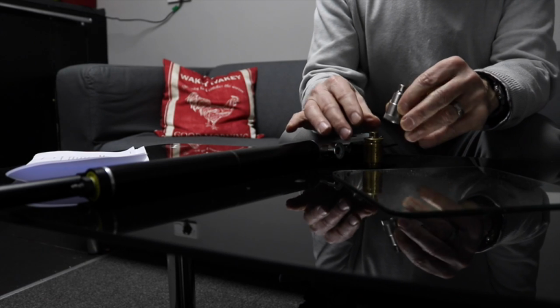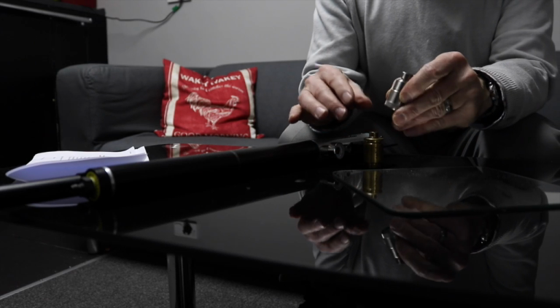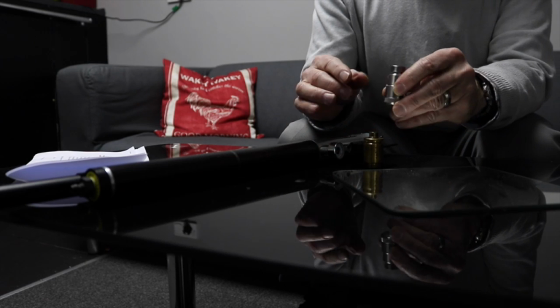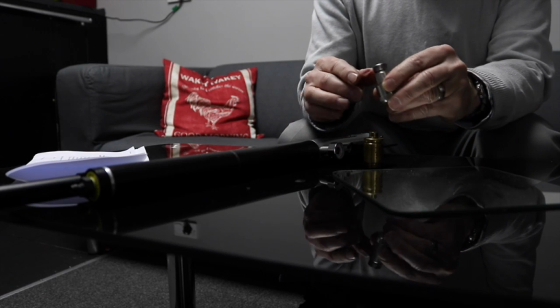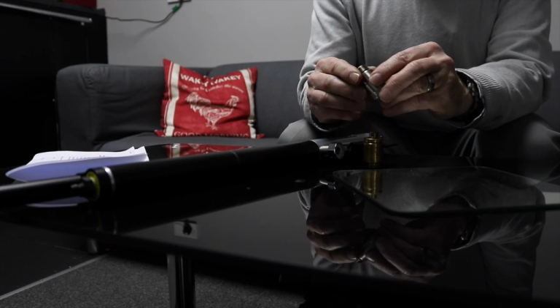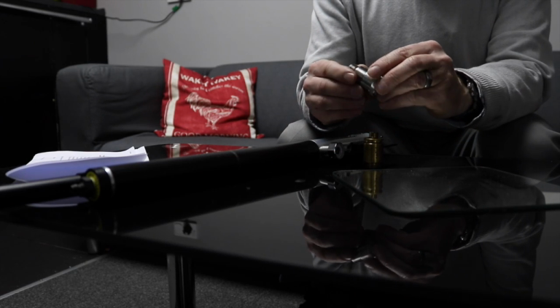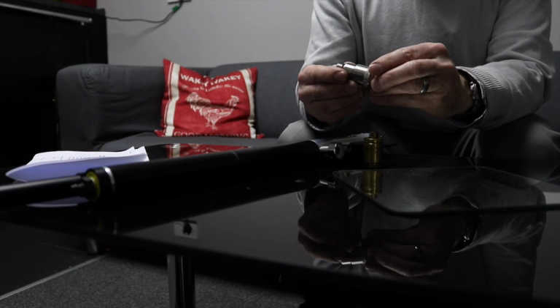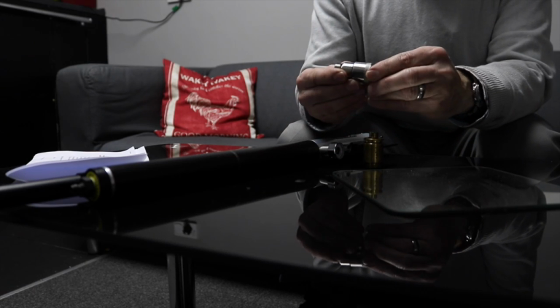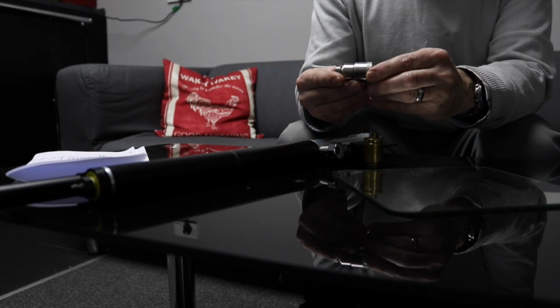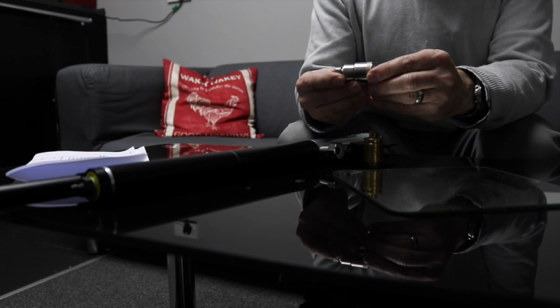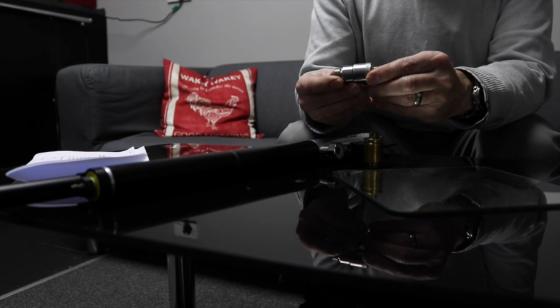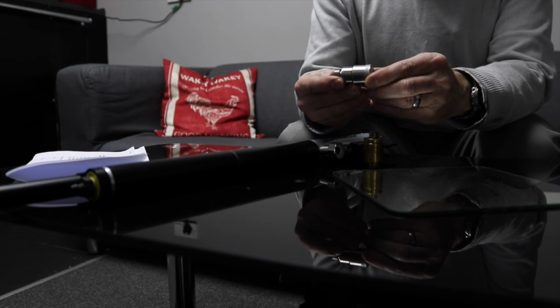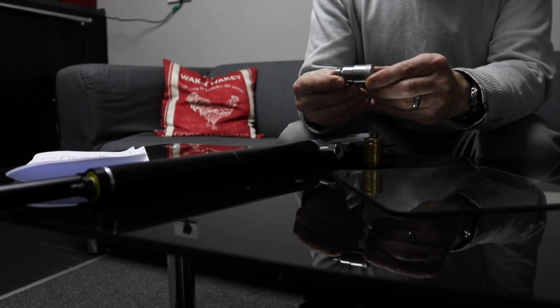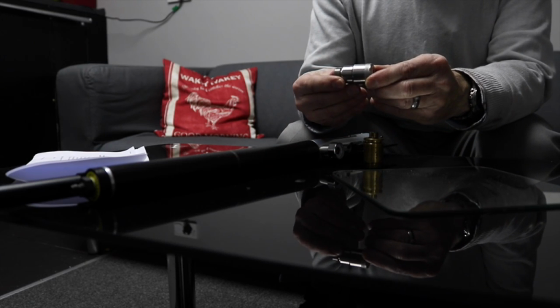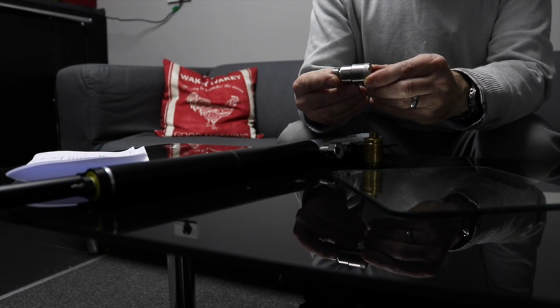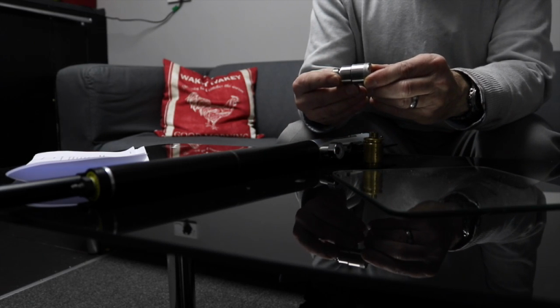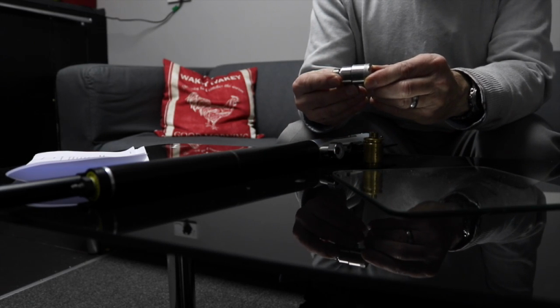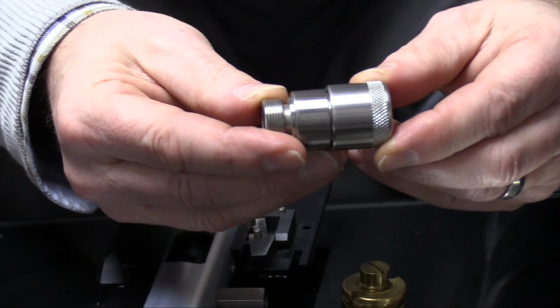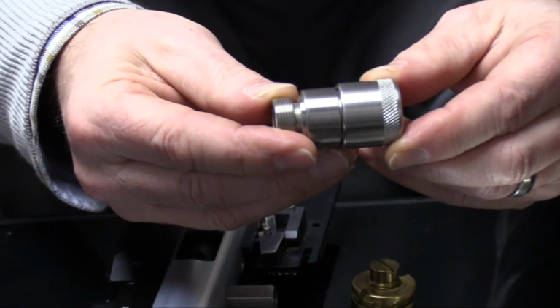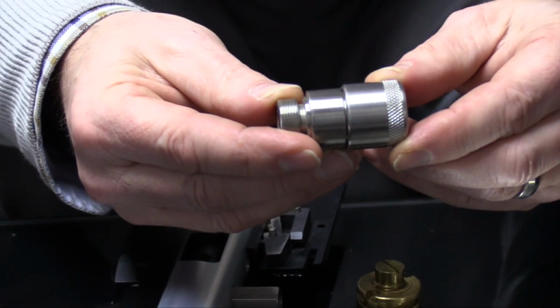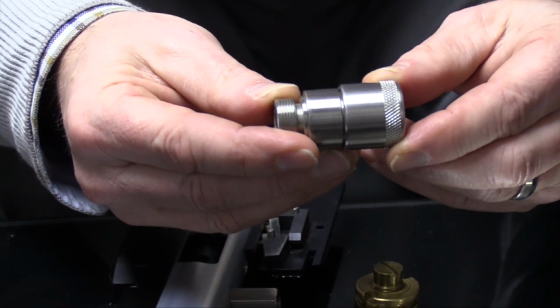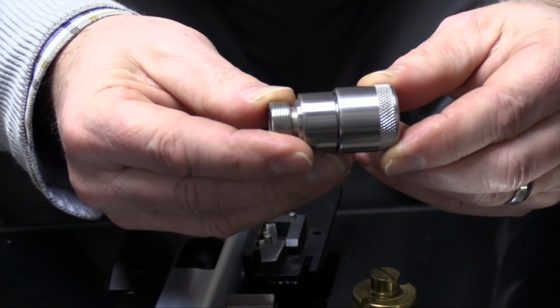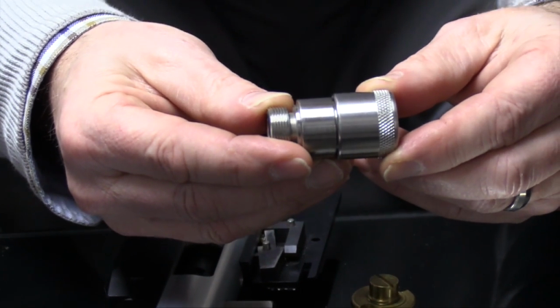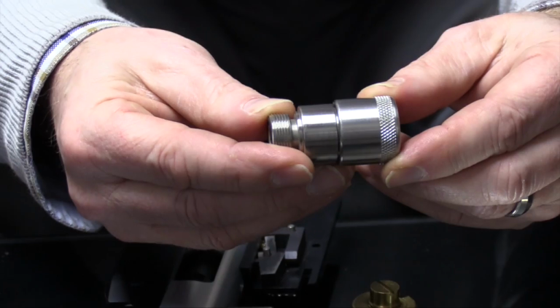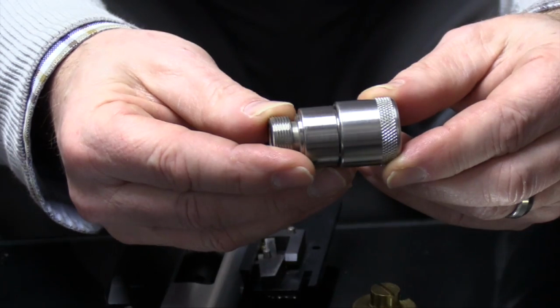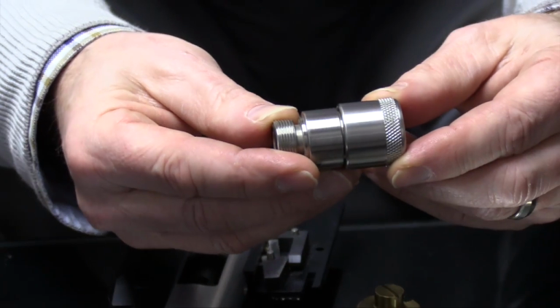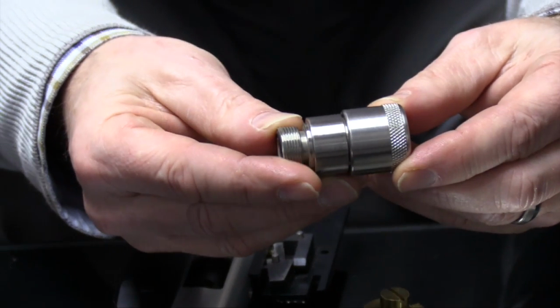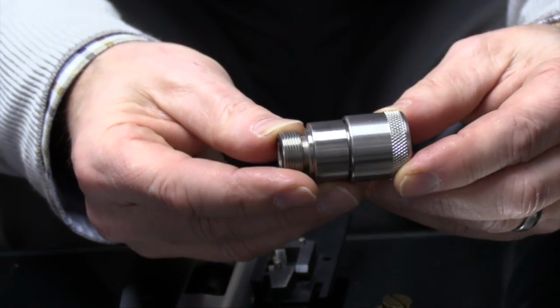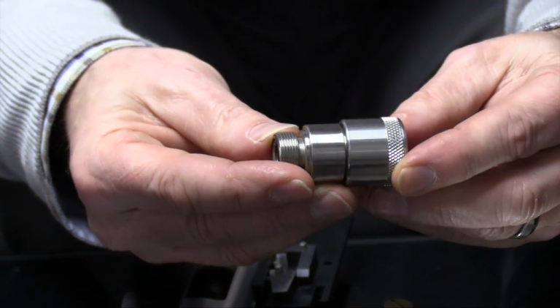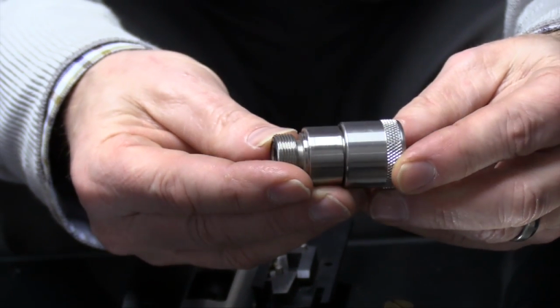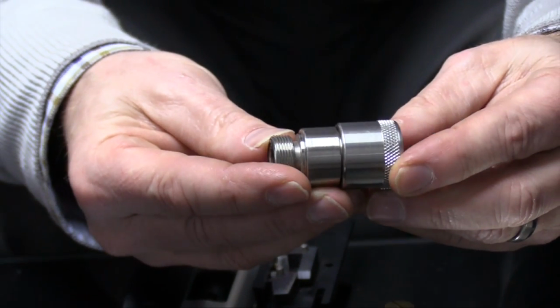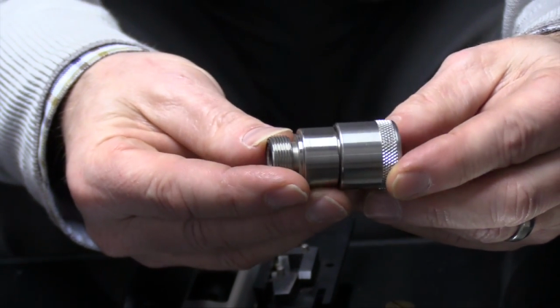Daystate has had many regulators over the years. Here is the stainless steel regulator from 2004.